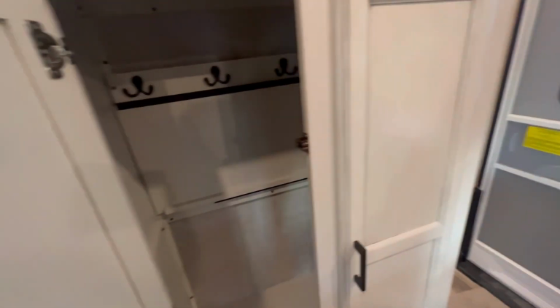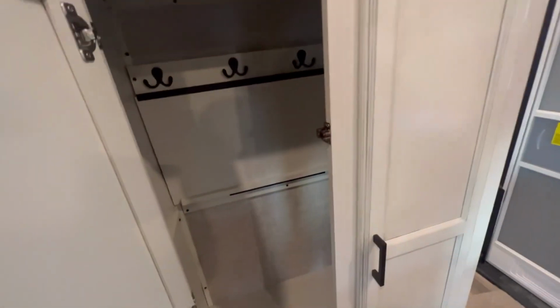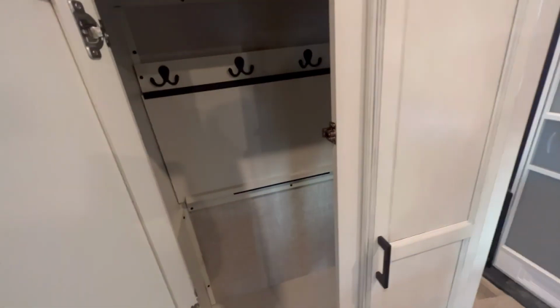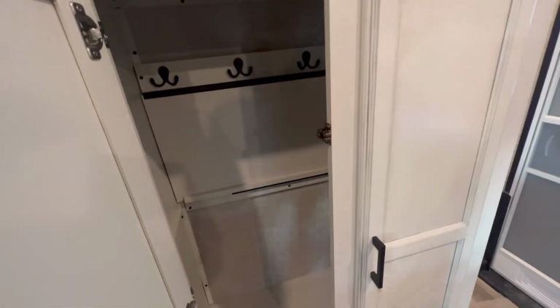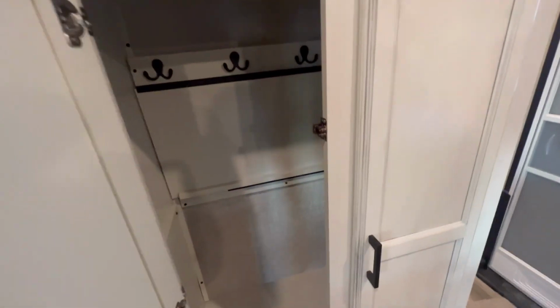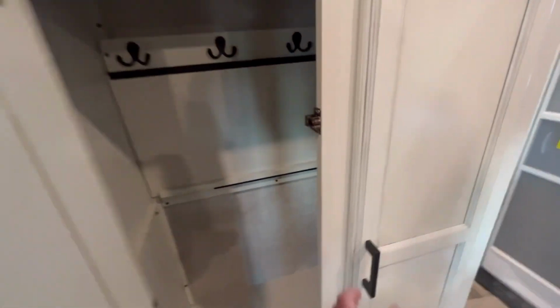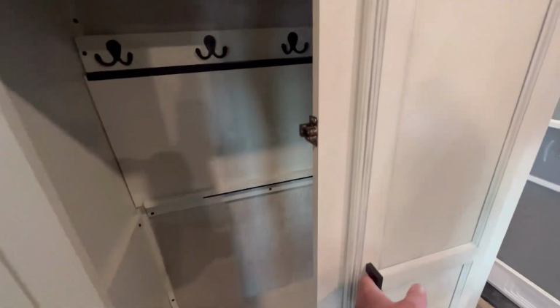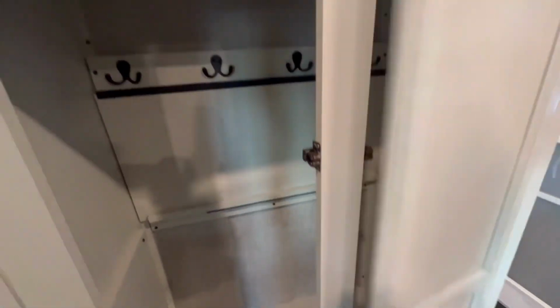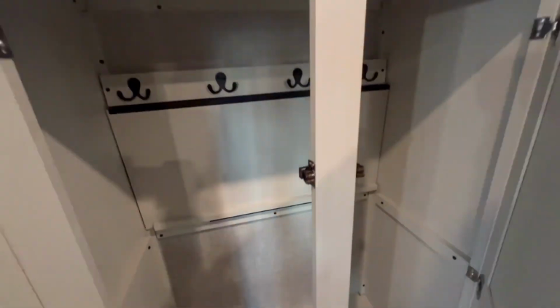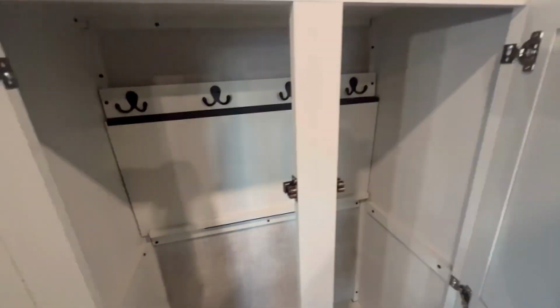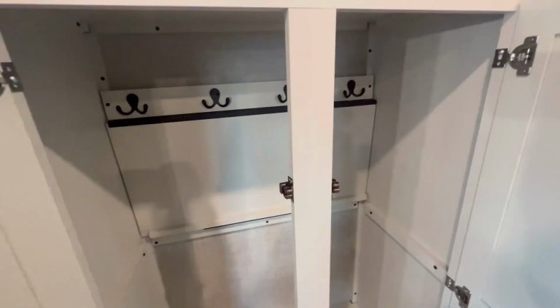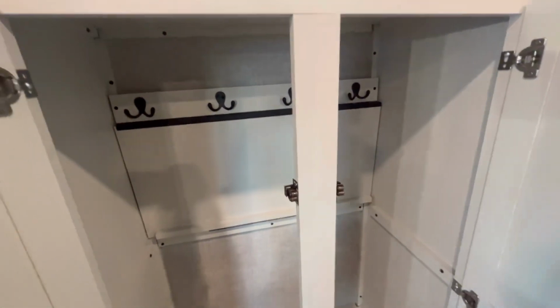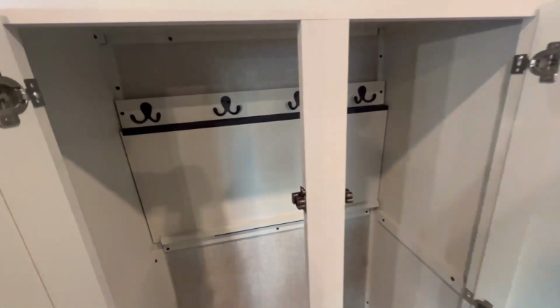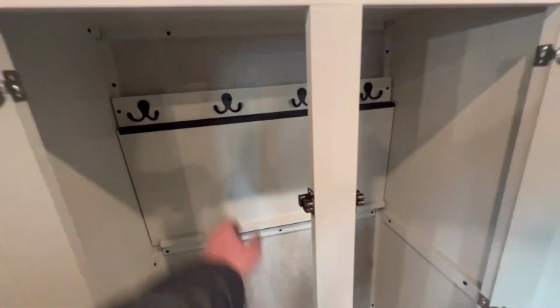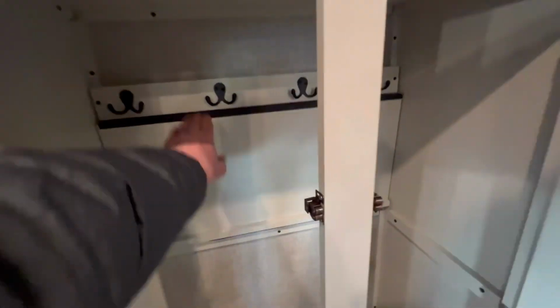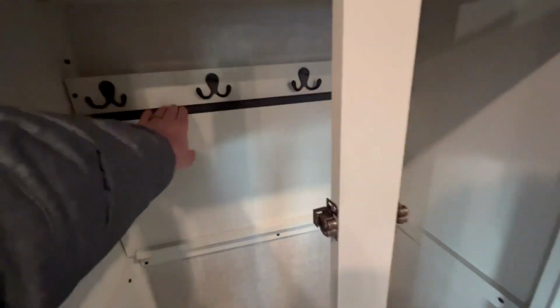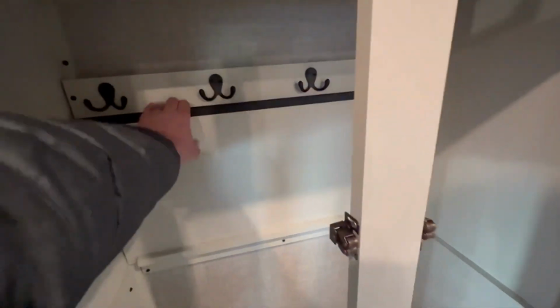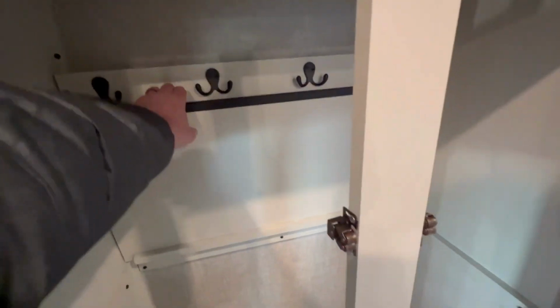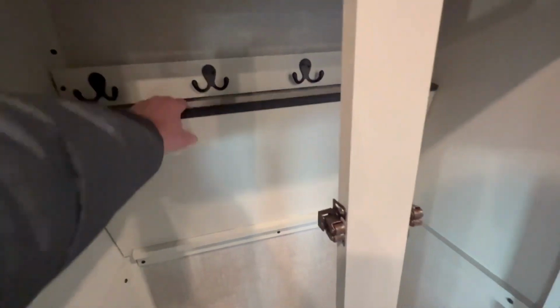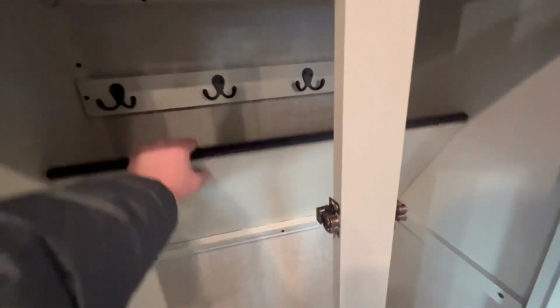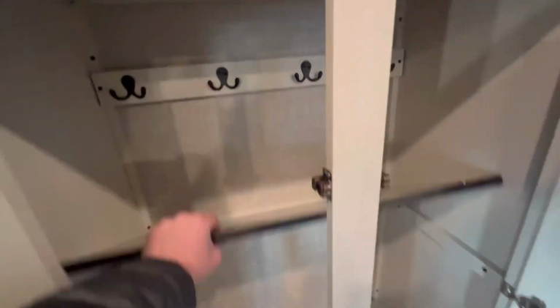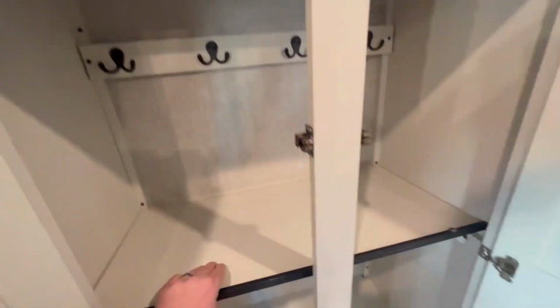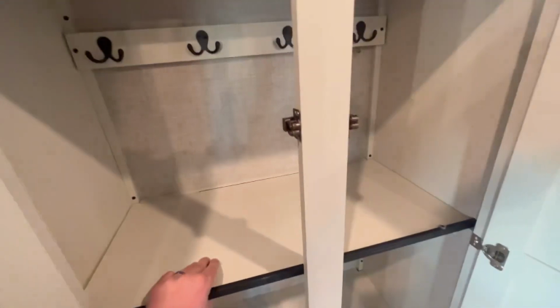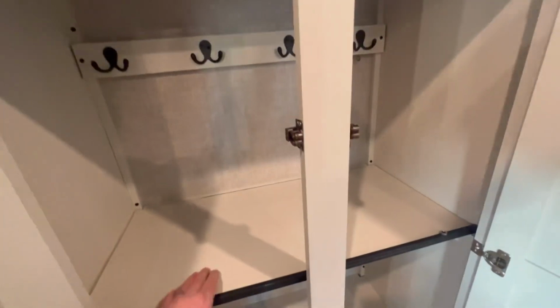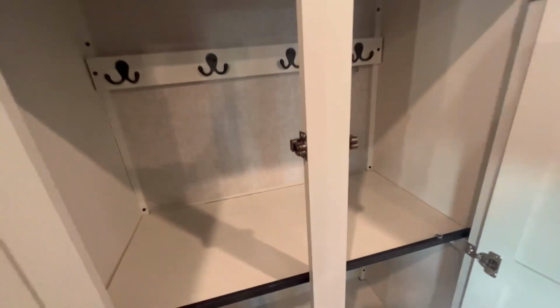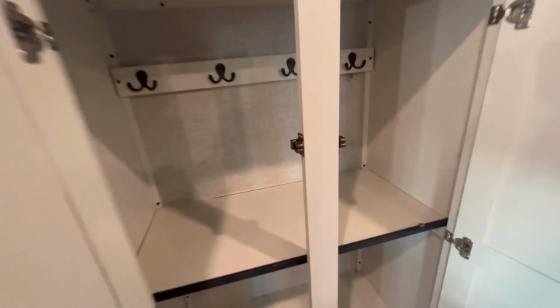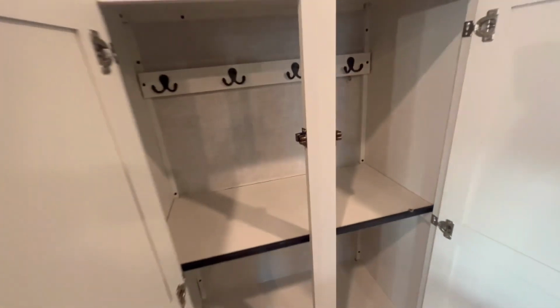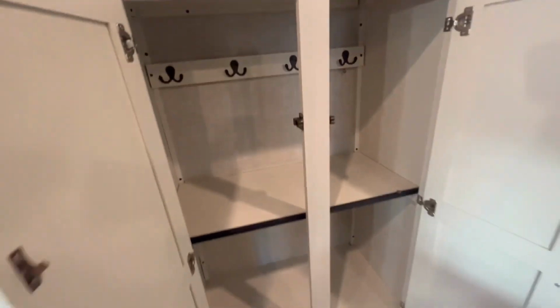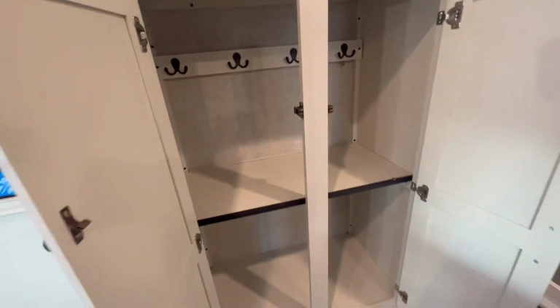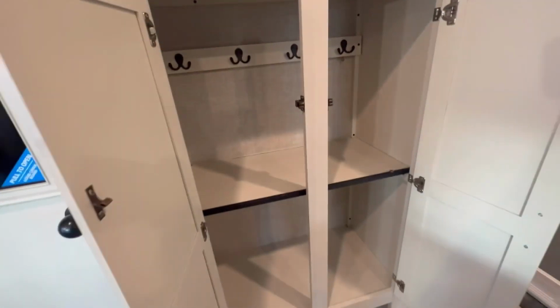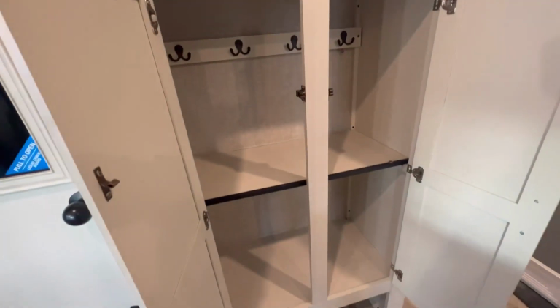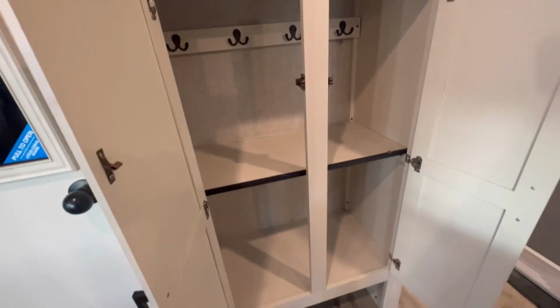This cabinet's kind of cool — it can be a coat closet or drop this down for more storage.